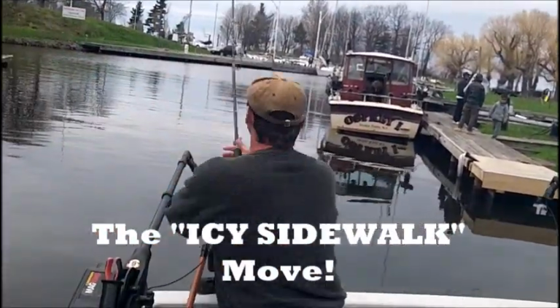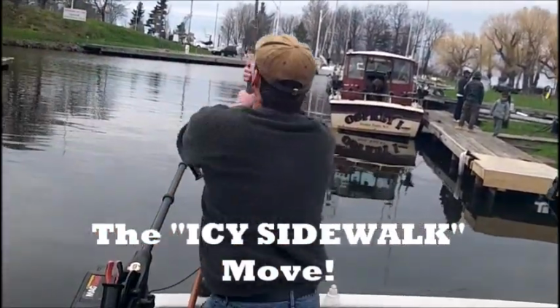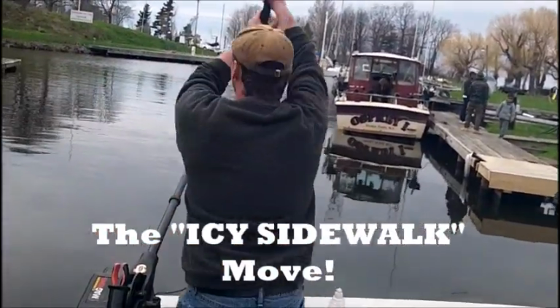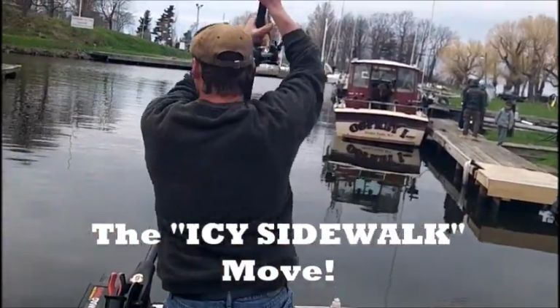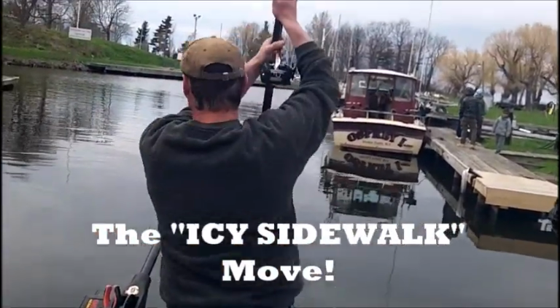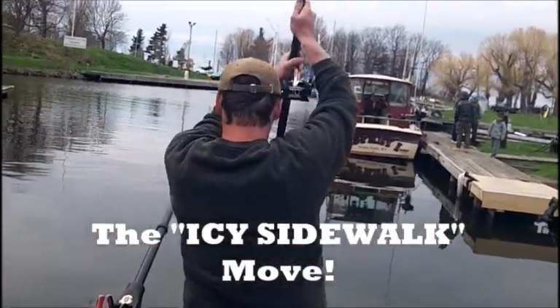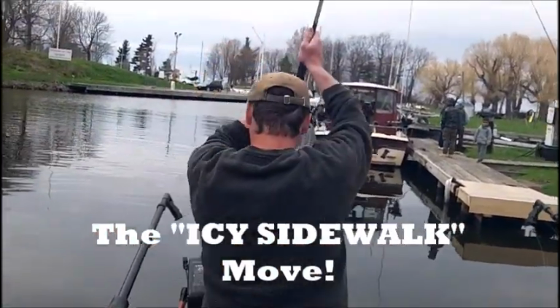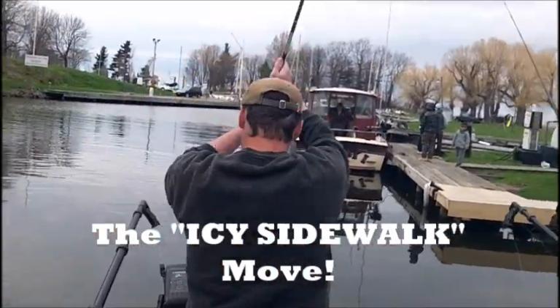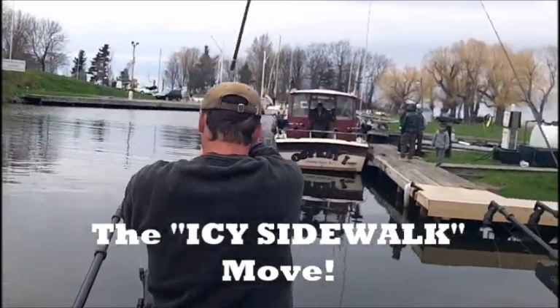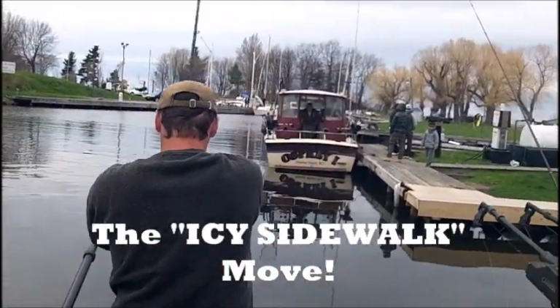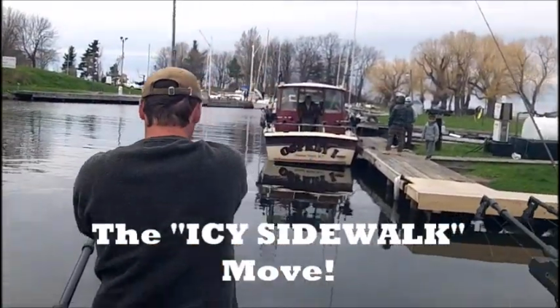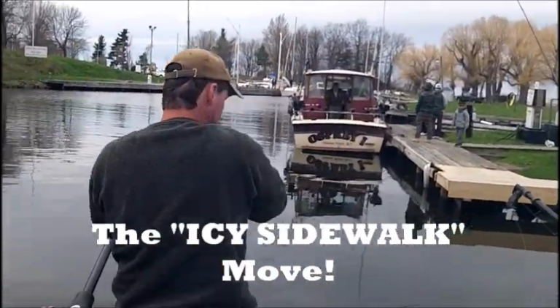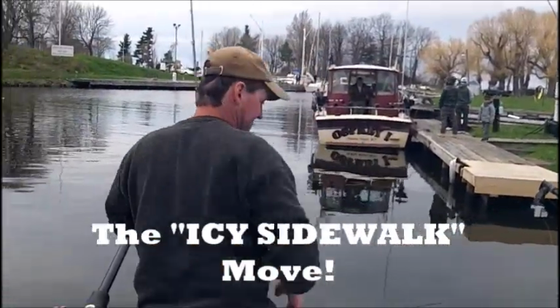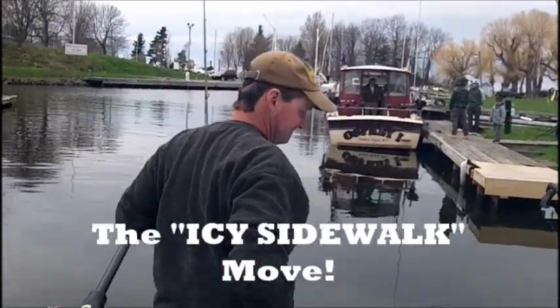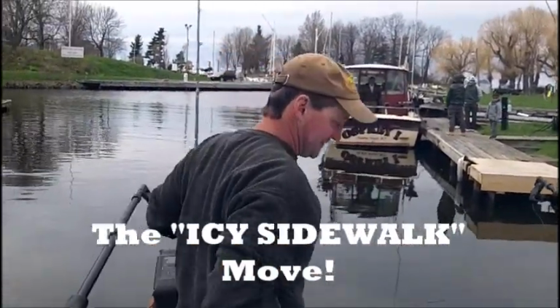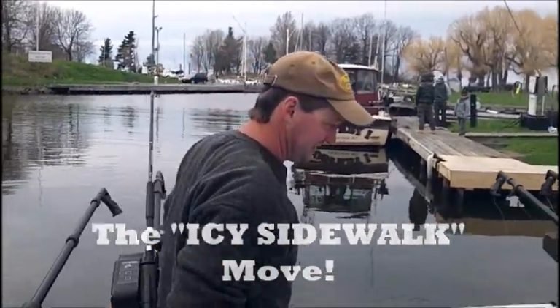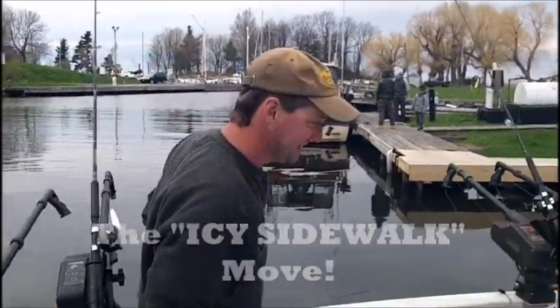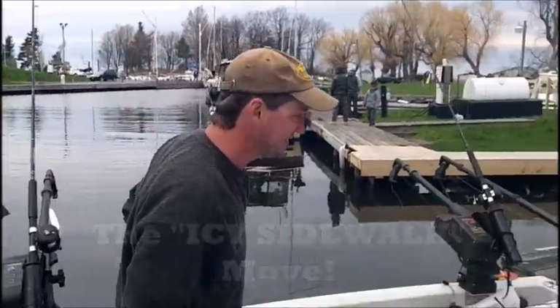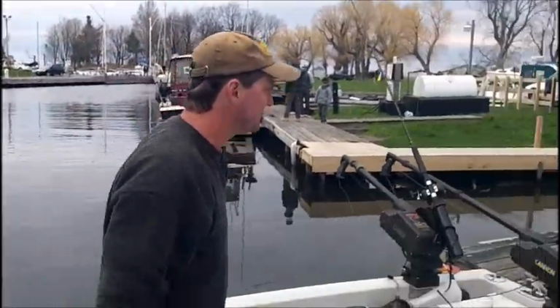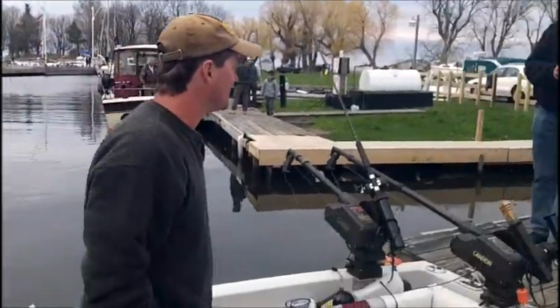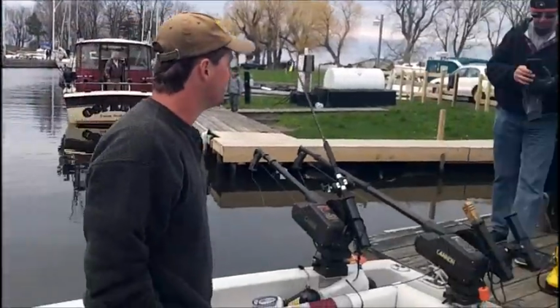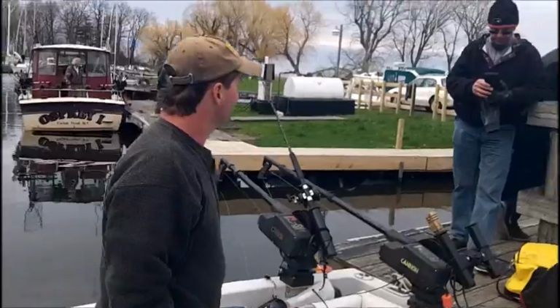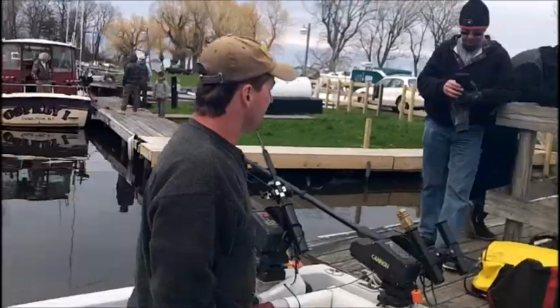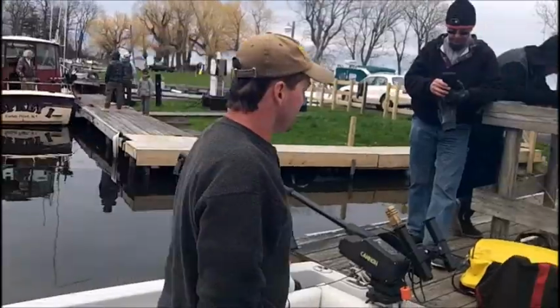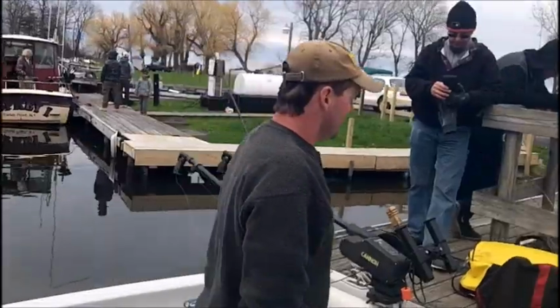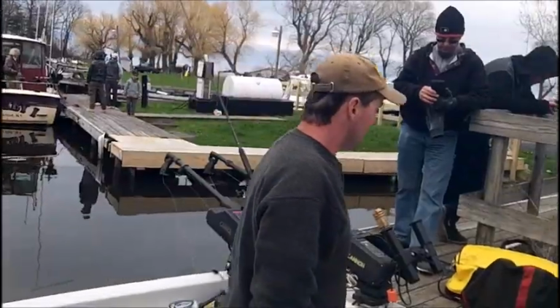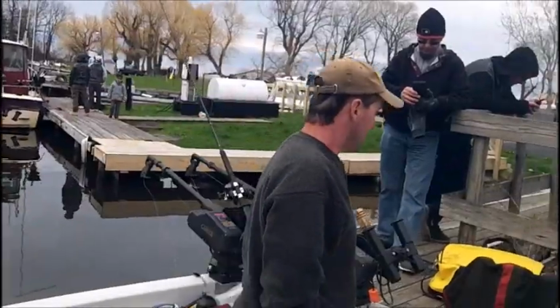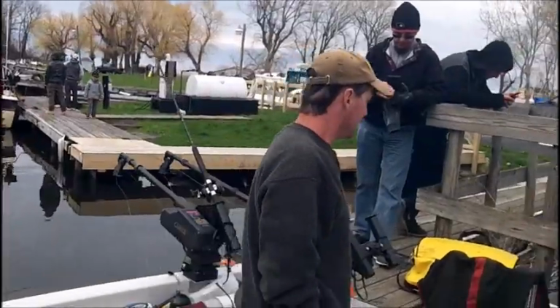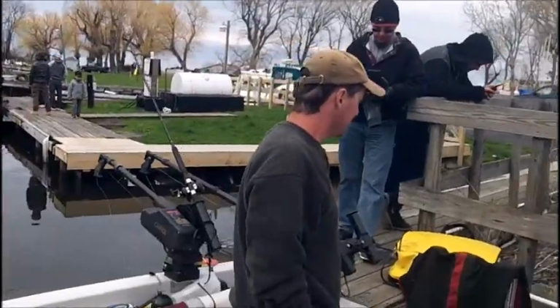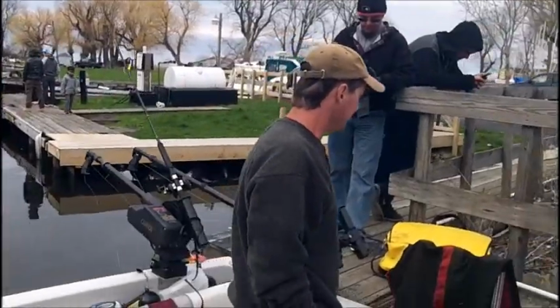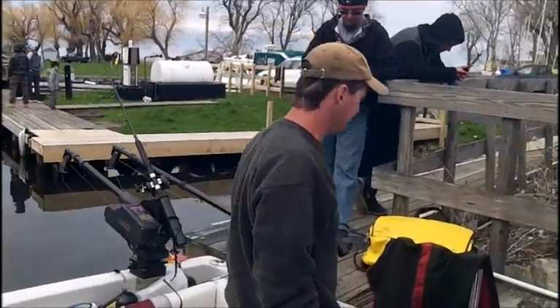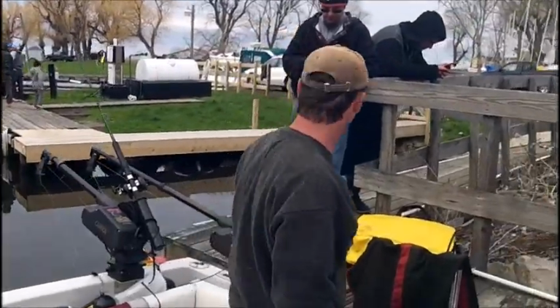Got him! Nice. Perfectly executed, Jay. Perfectly. That's the icy sidewalk.